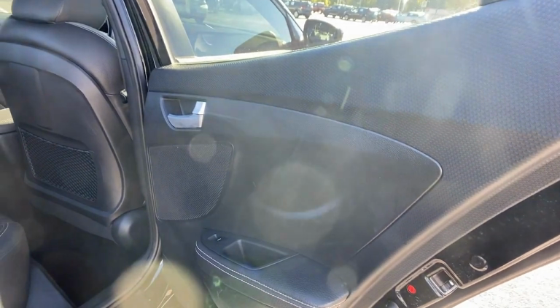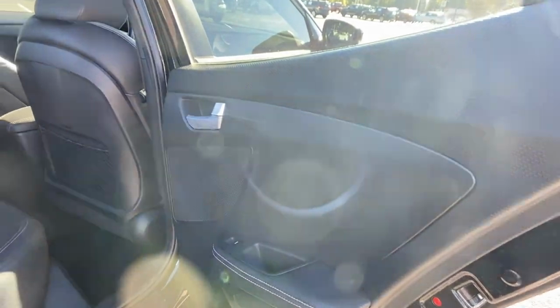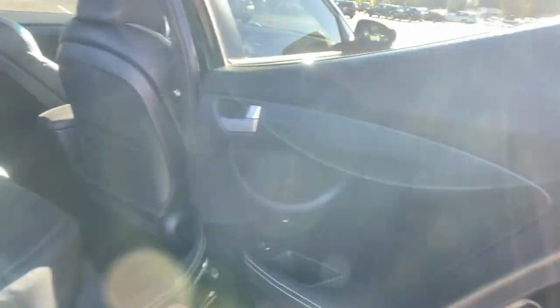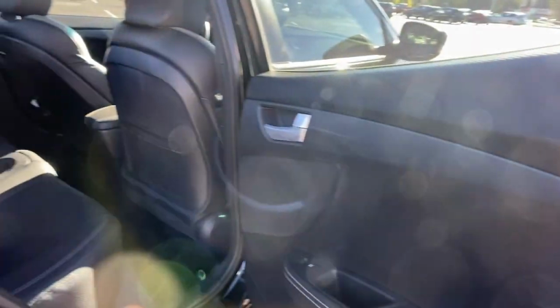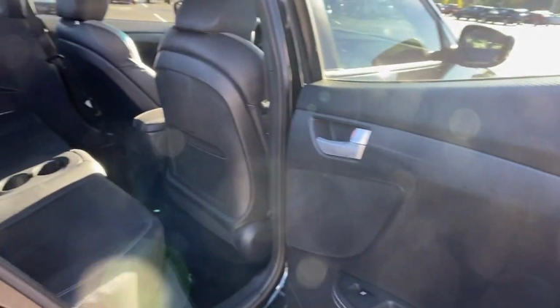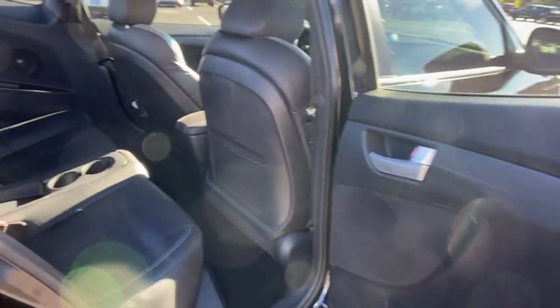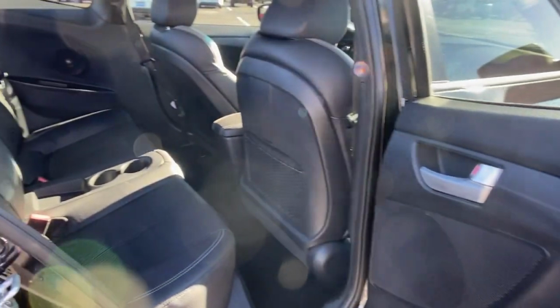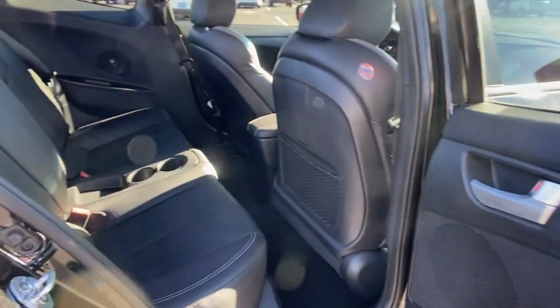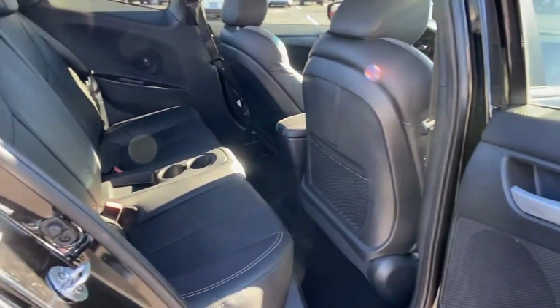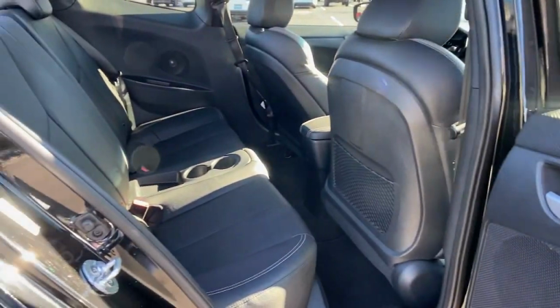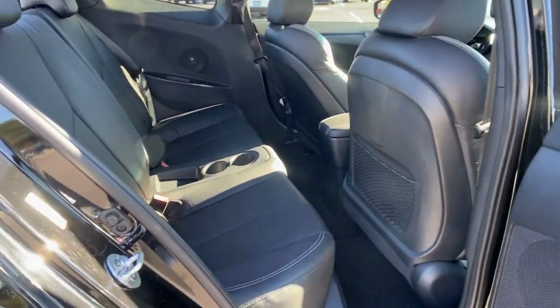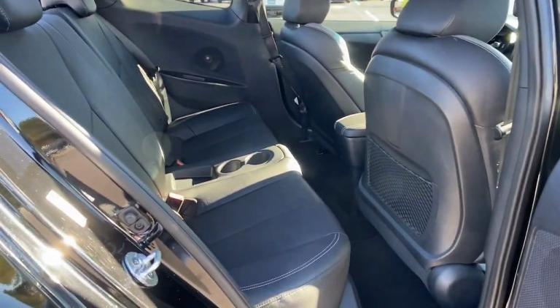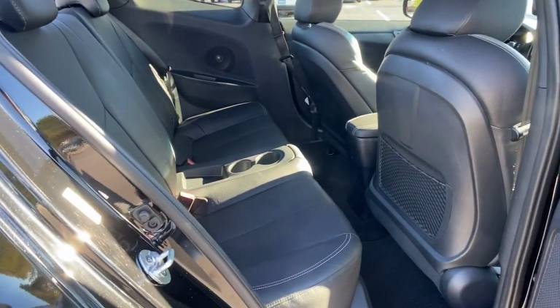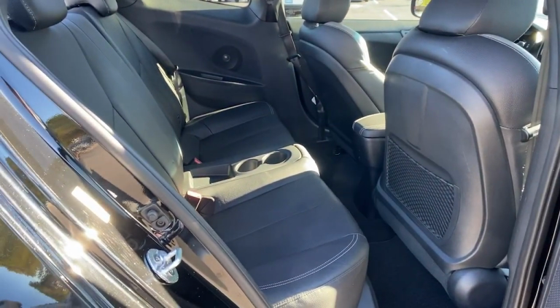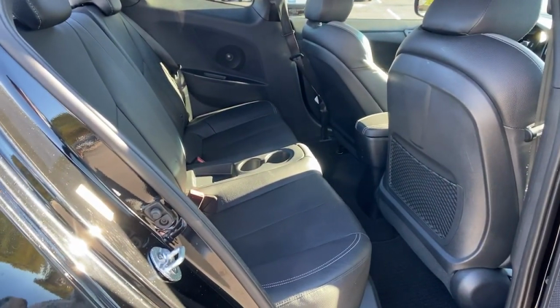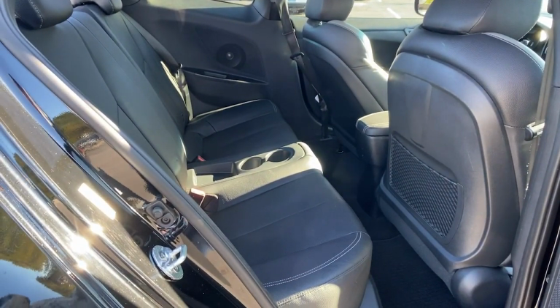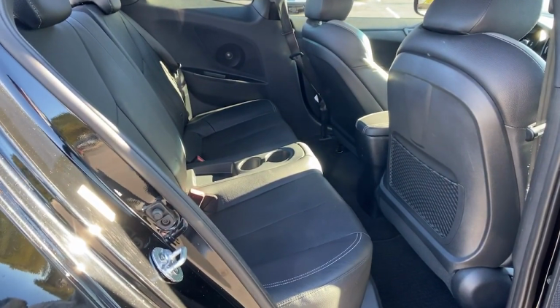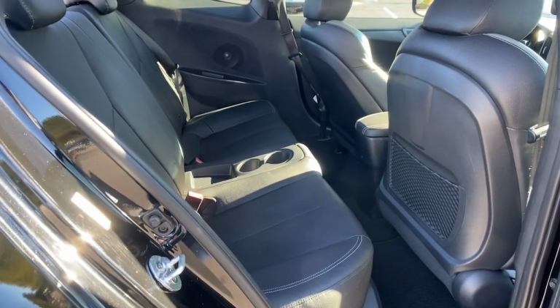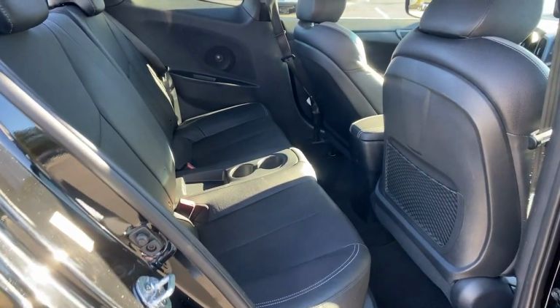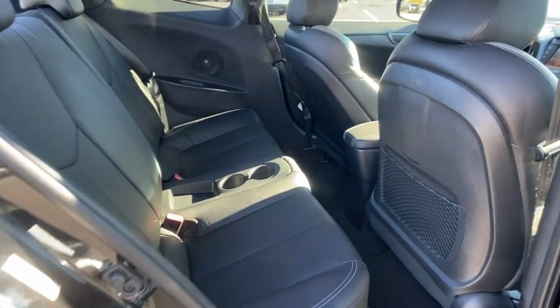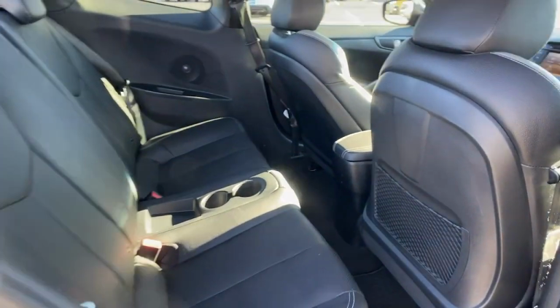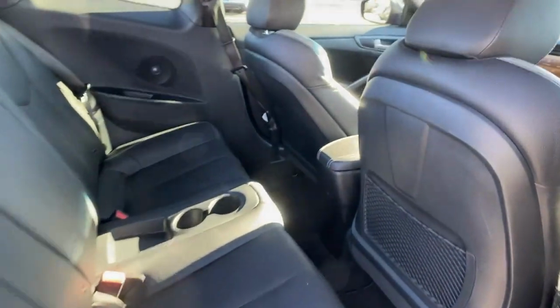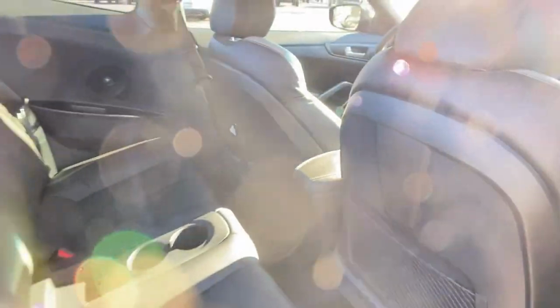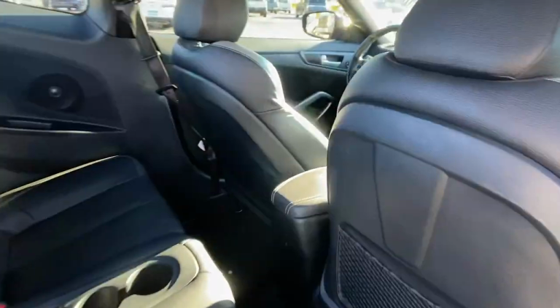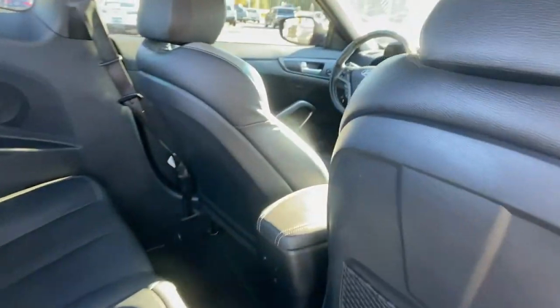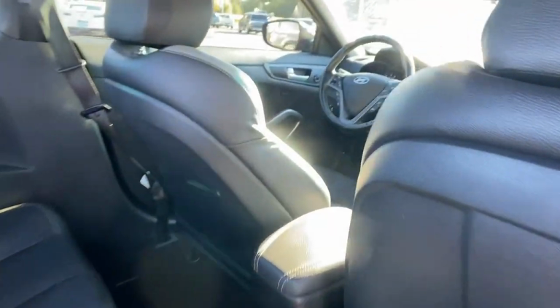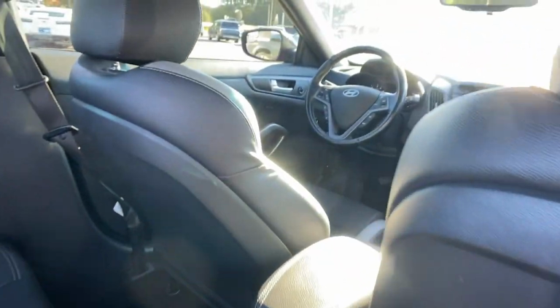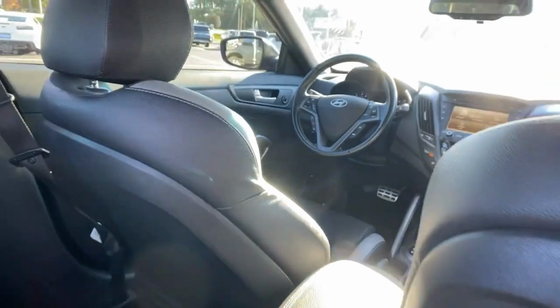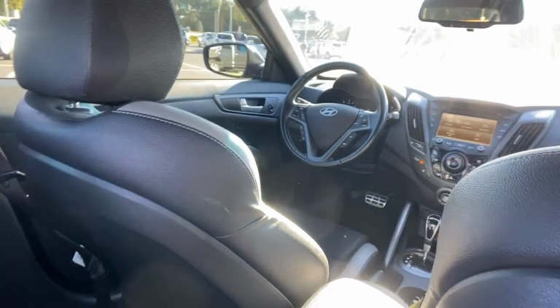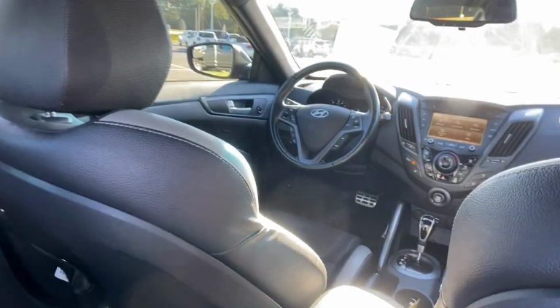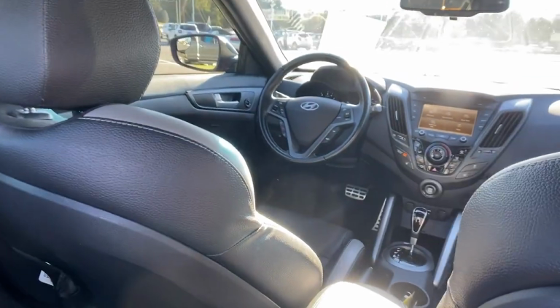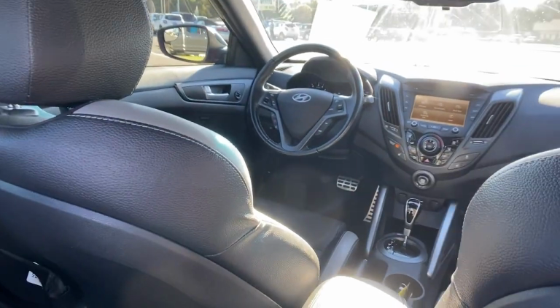Premium sound system, fog lamps, Bluetooth connection, steering wheel audio controls, heated front seat.